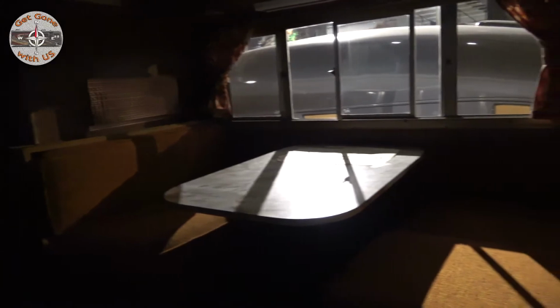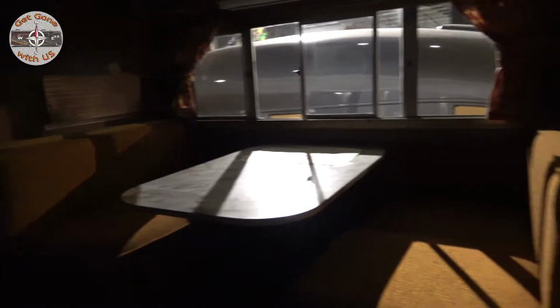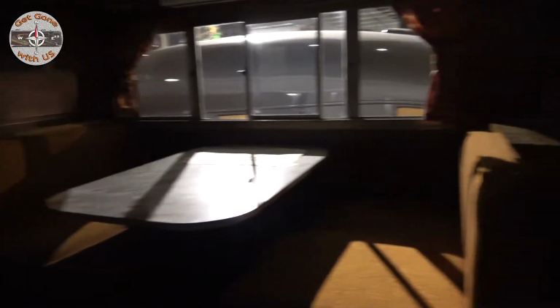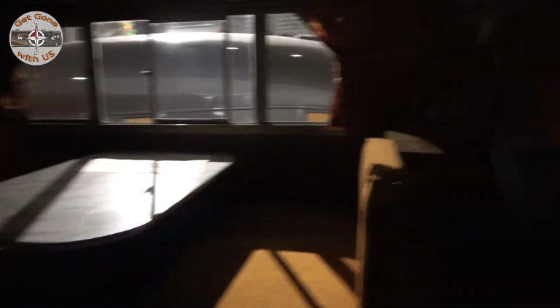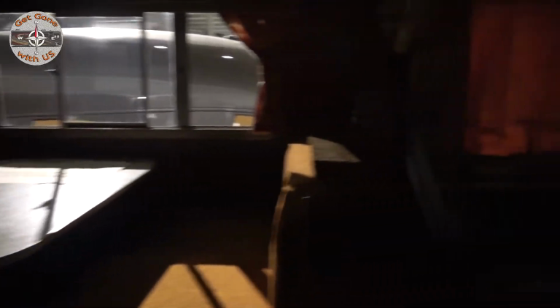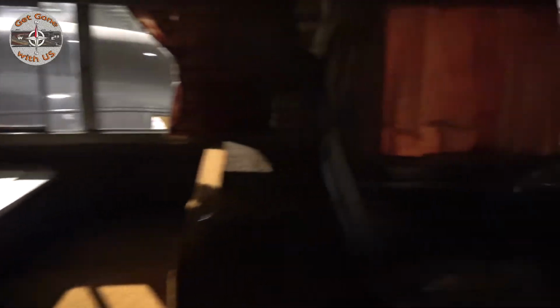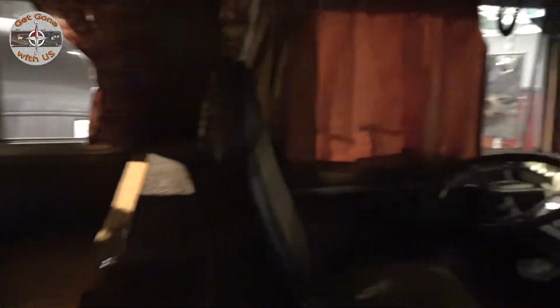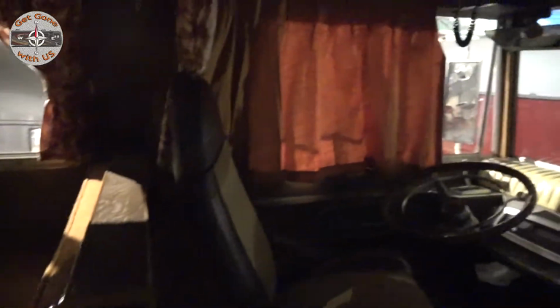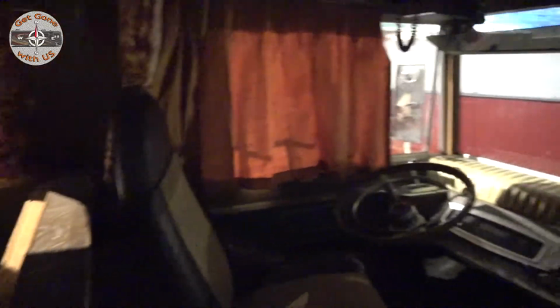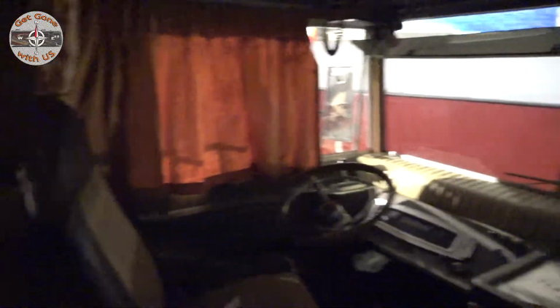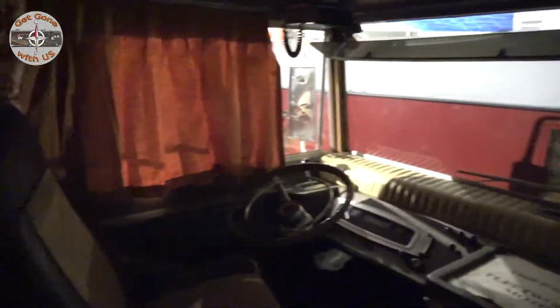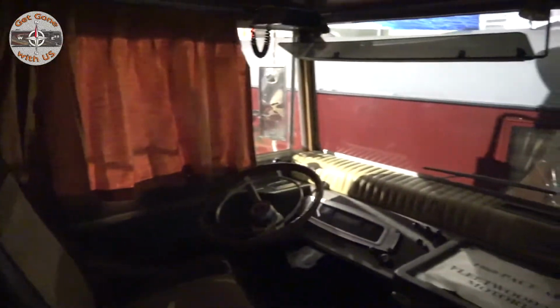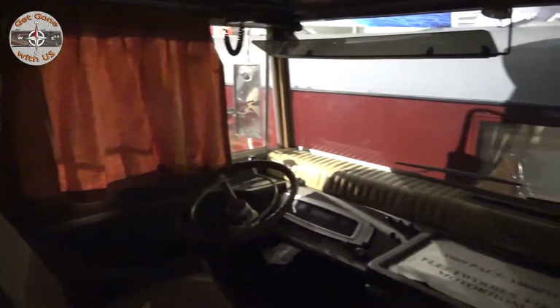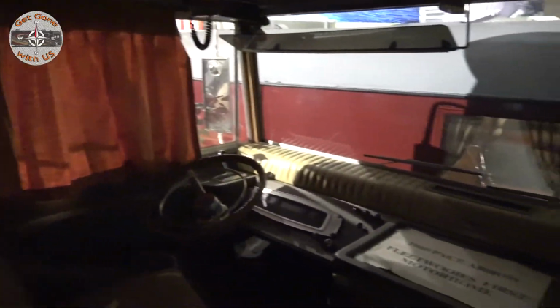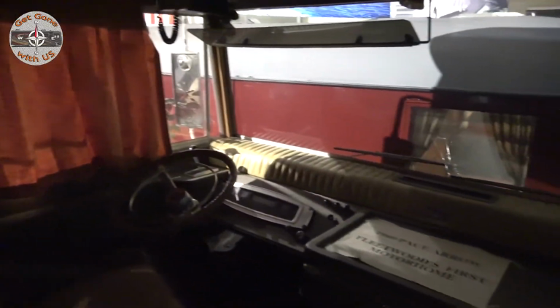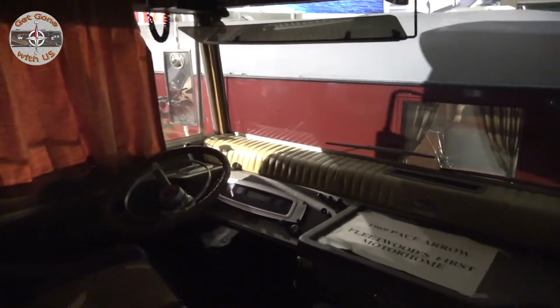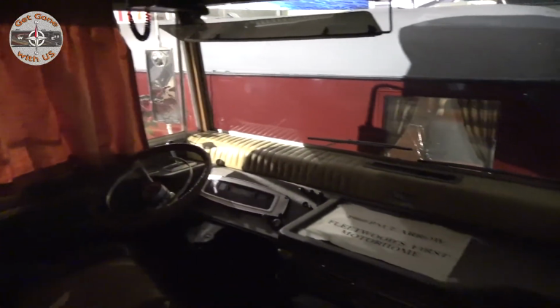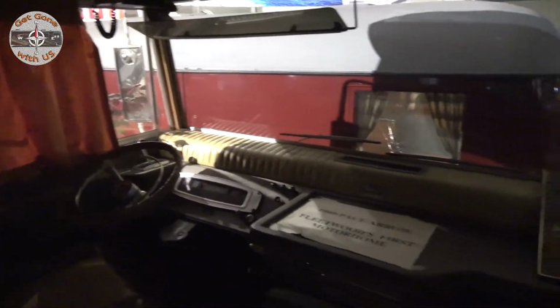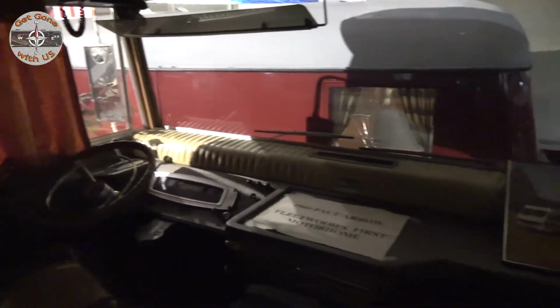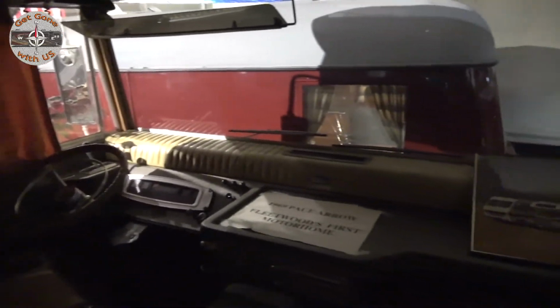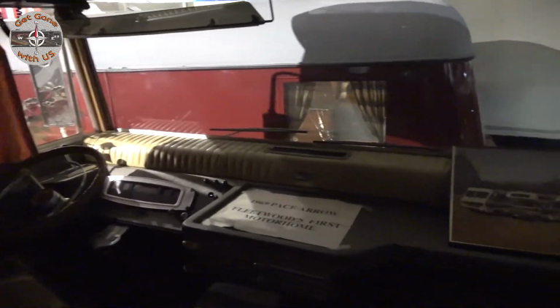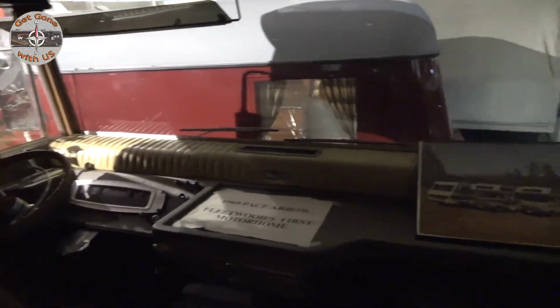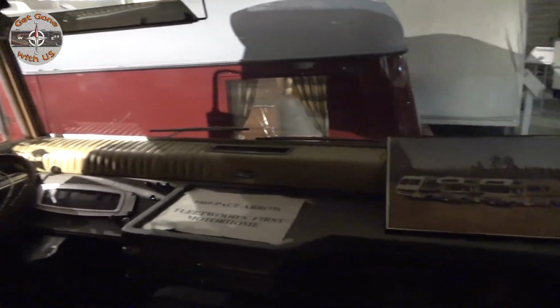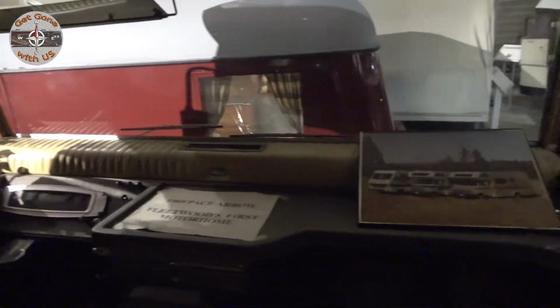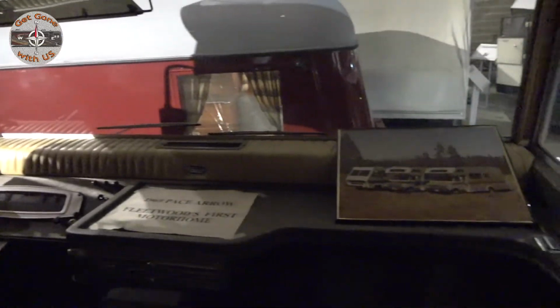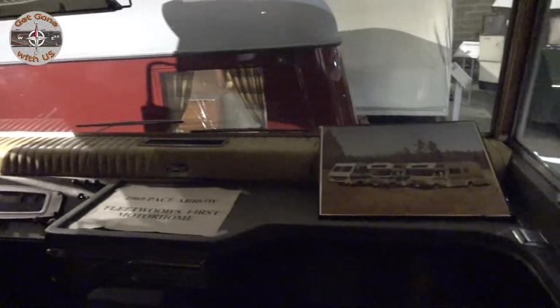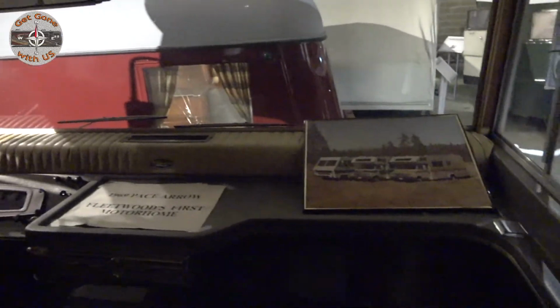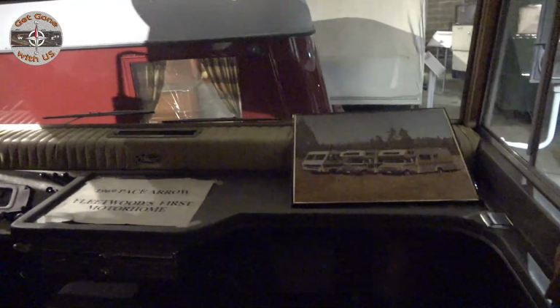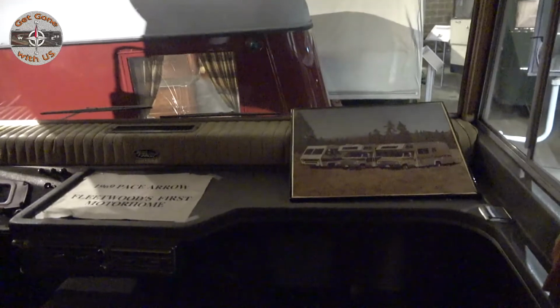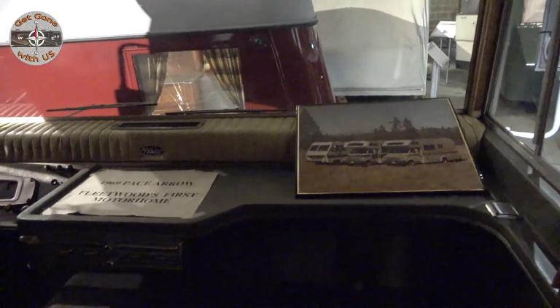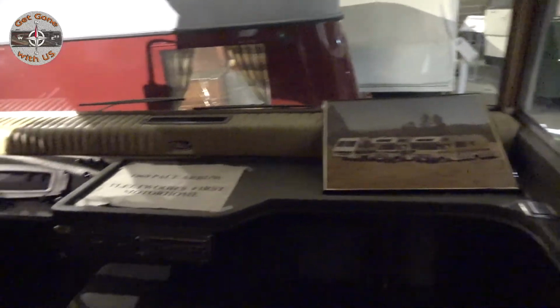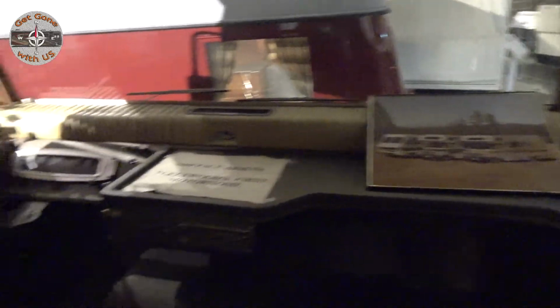It's certainly dark in here. When Fleetwood brought the Pace Arrow back, it didn't look like this at all.